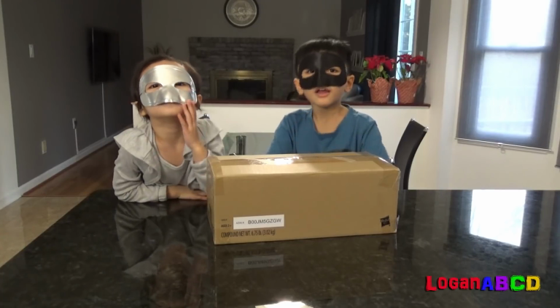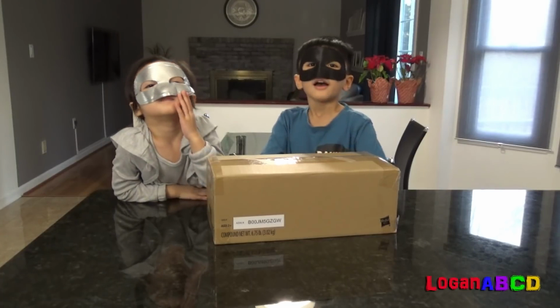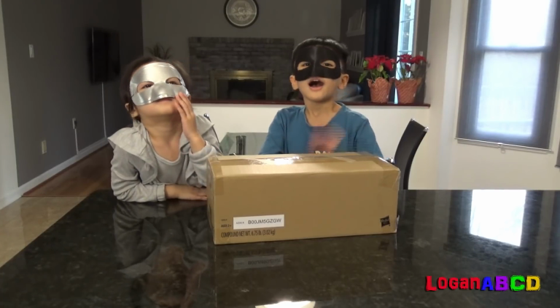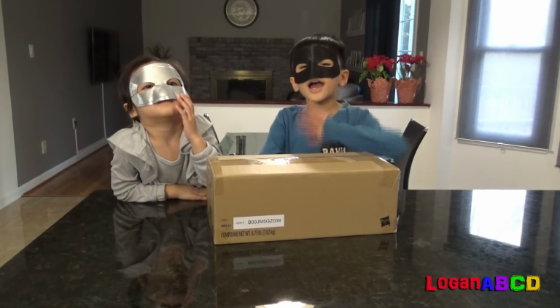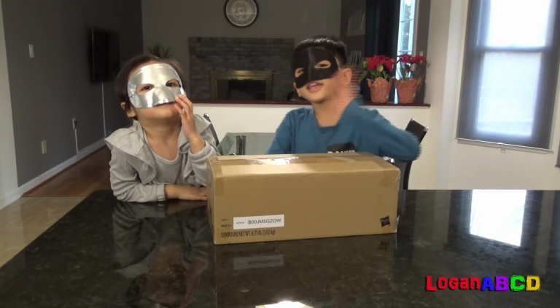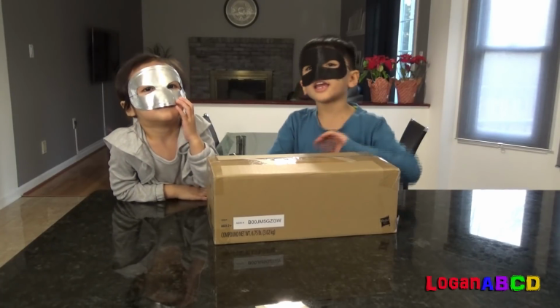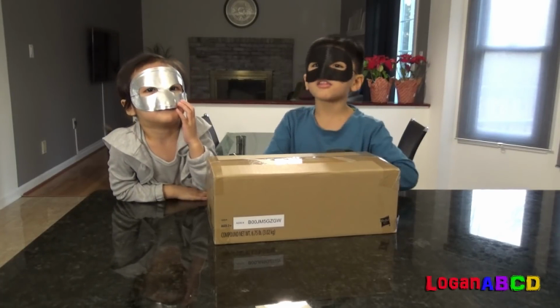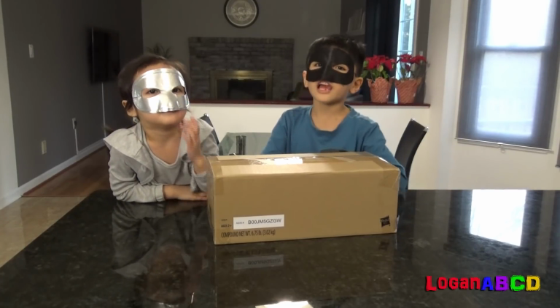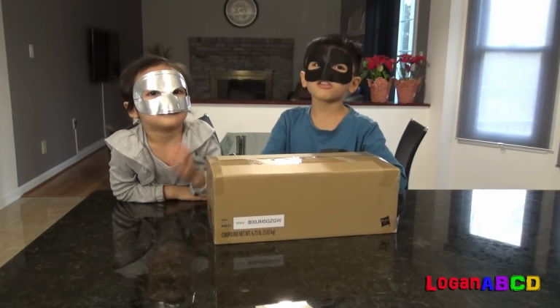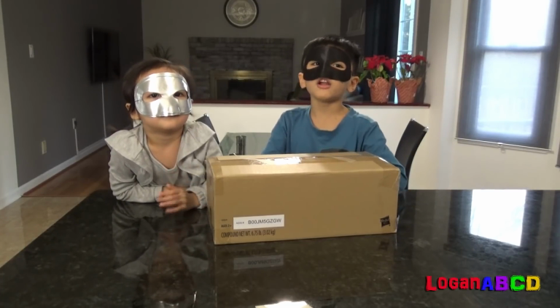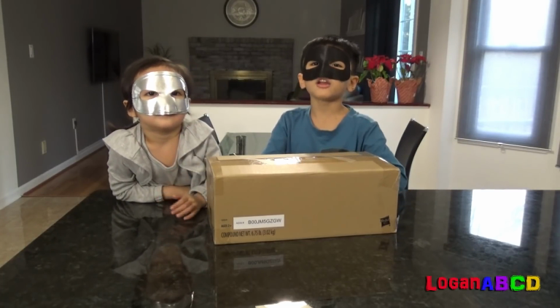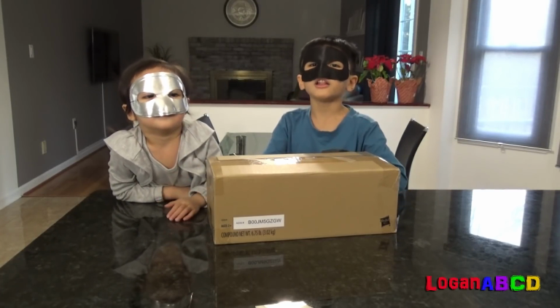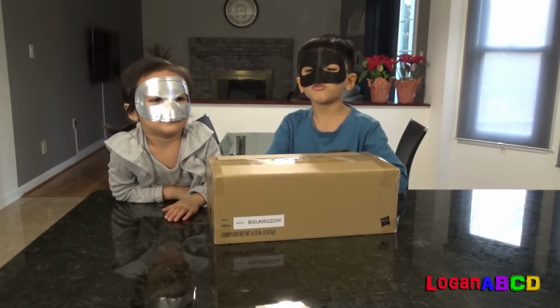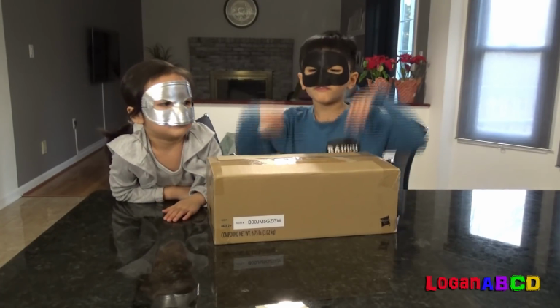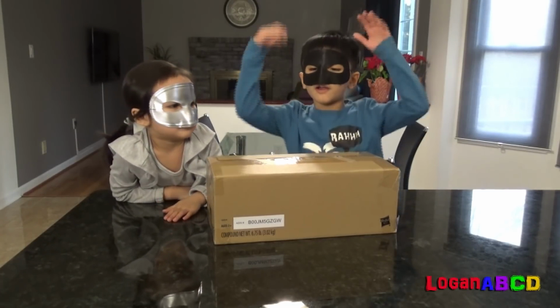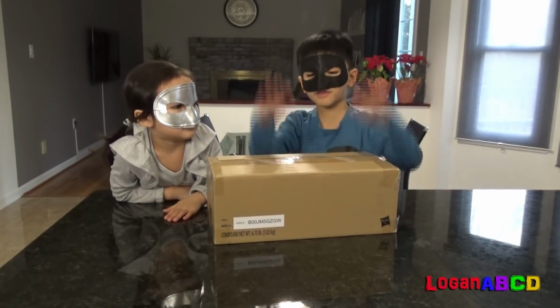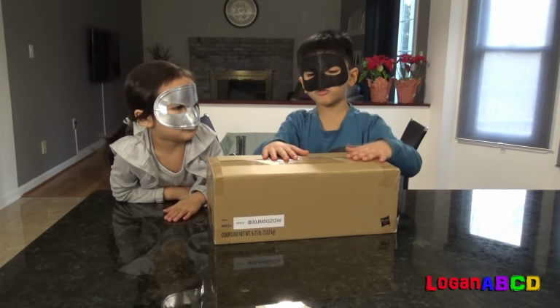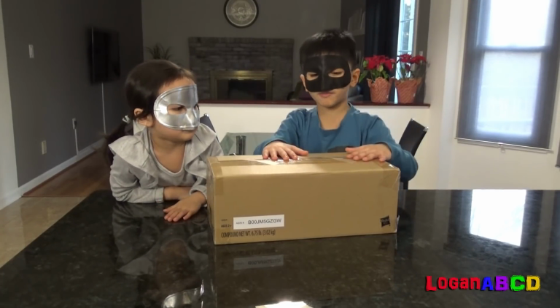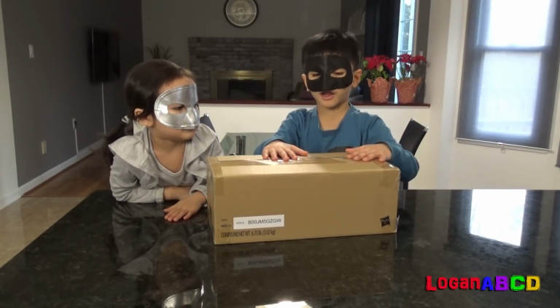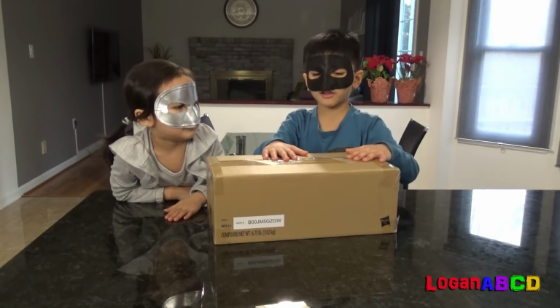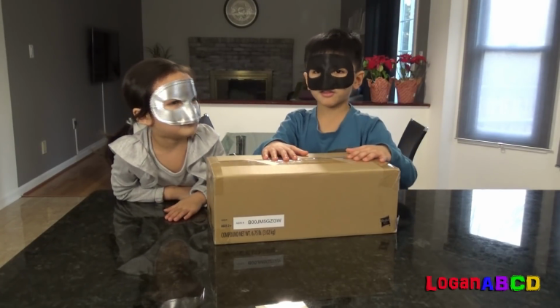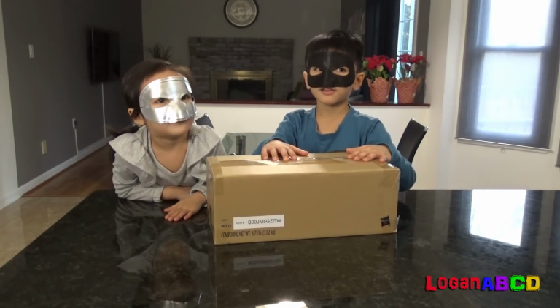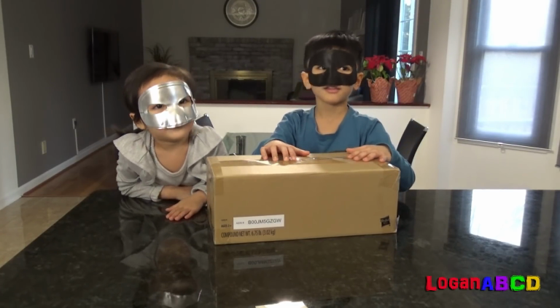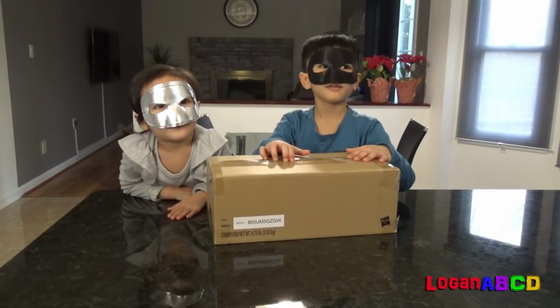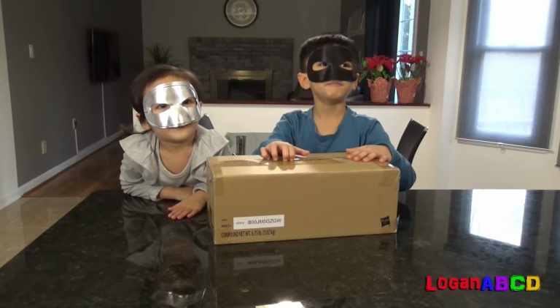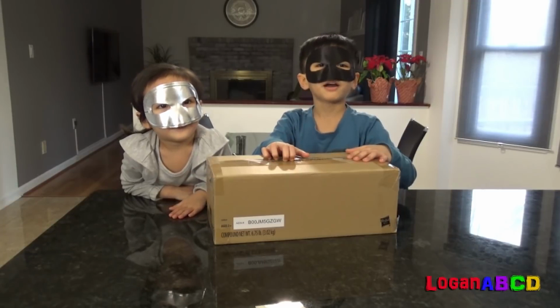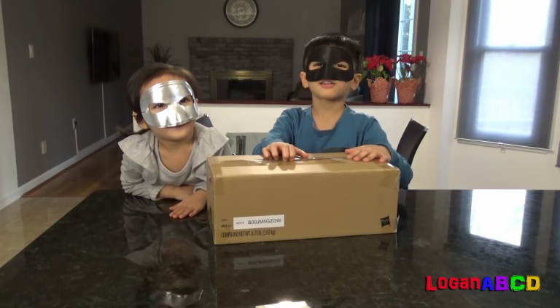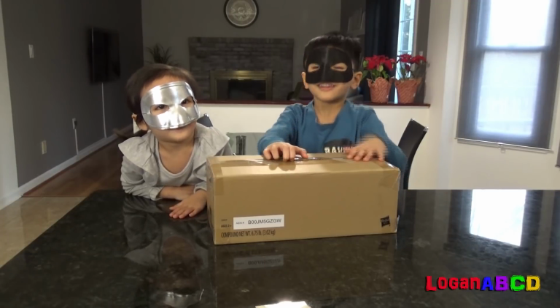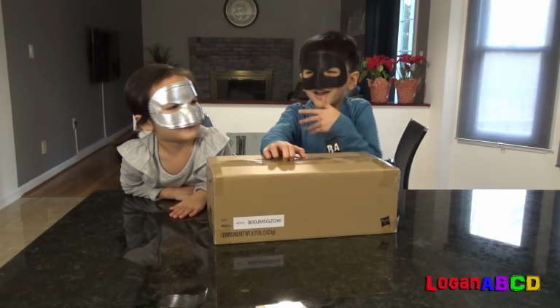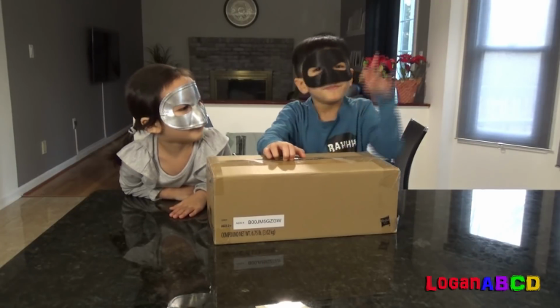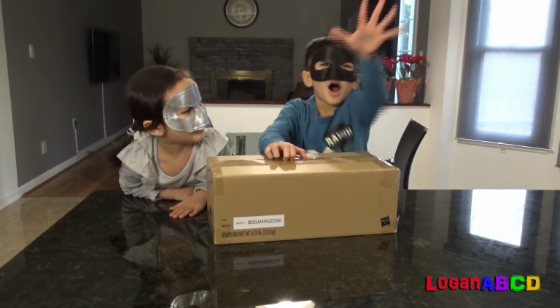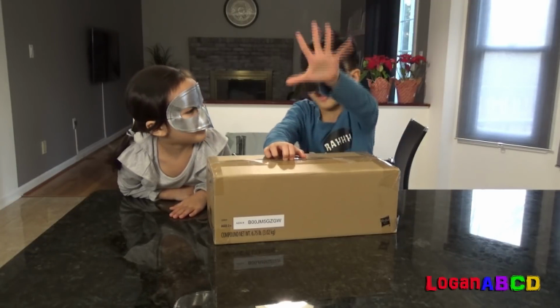Hi kids! Let's learn colors with our mystery box! Box!